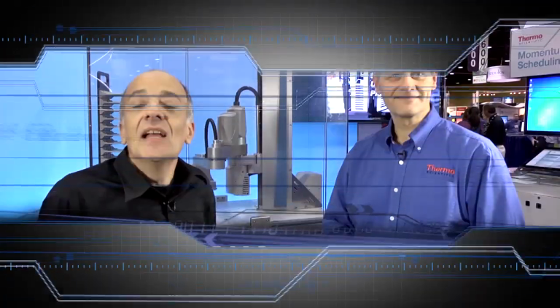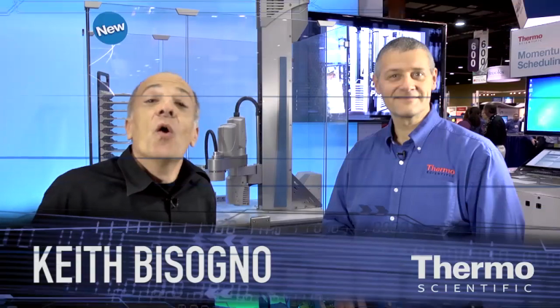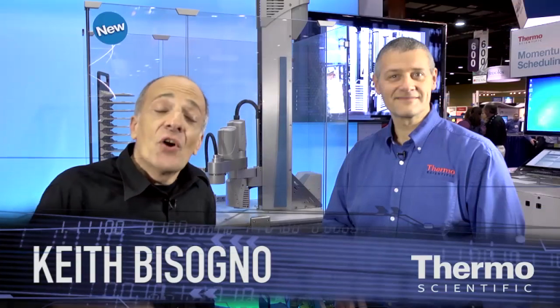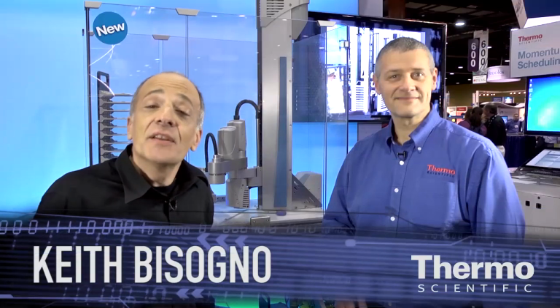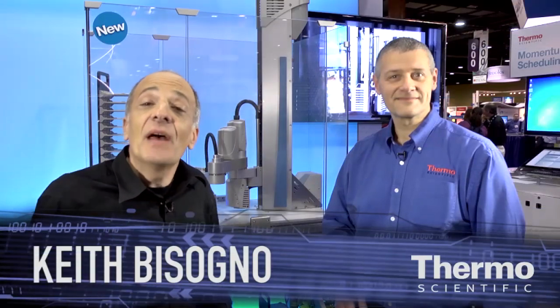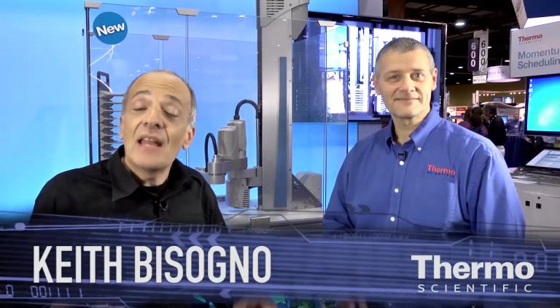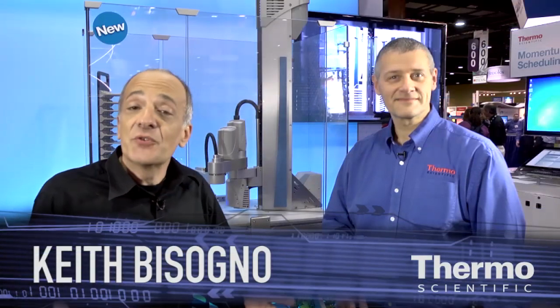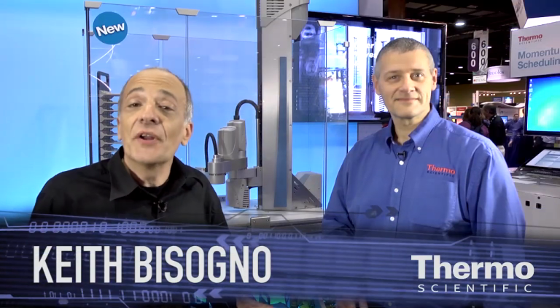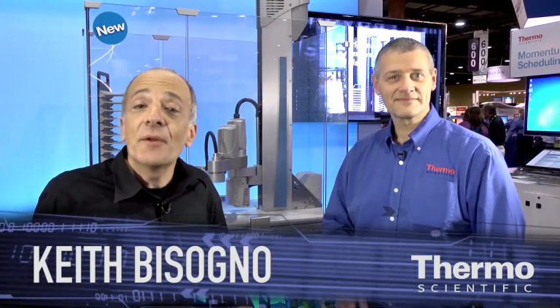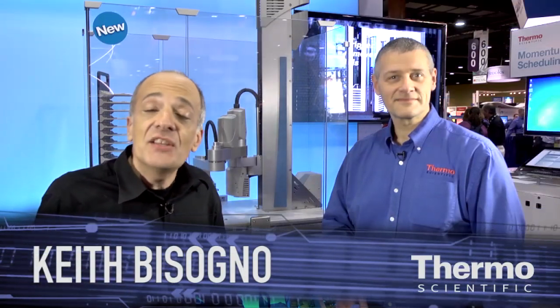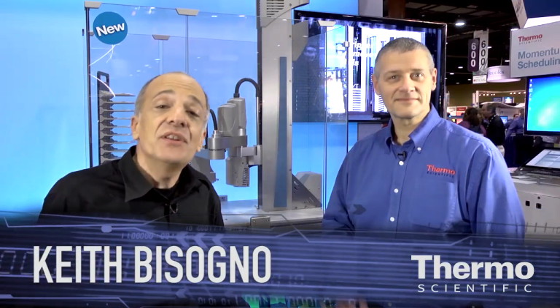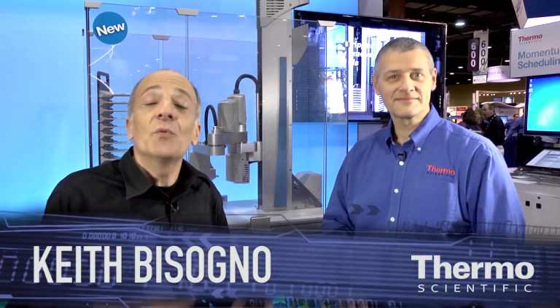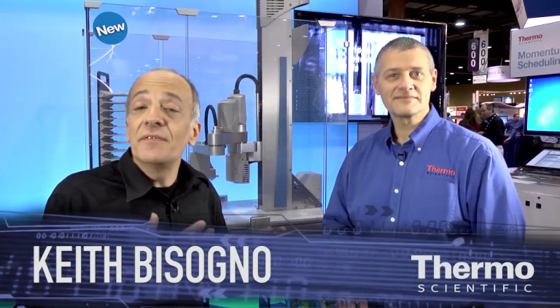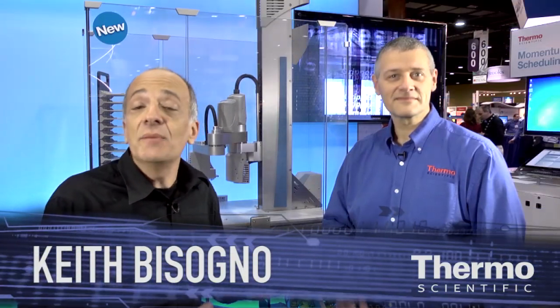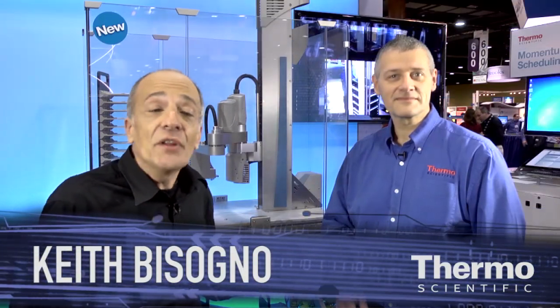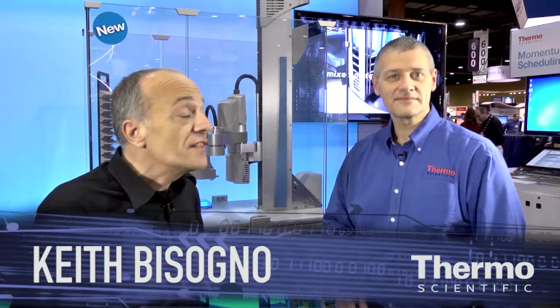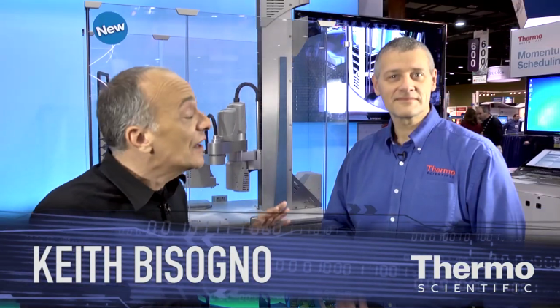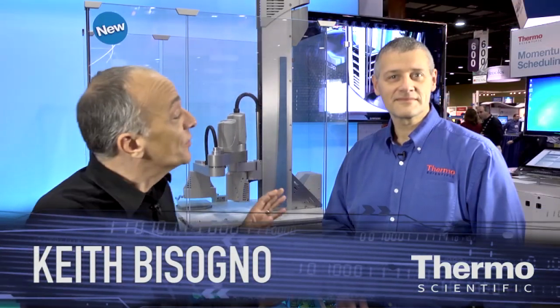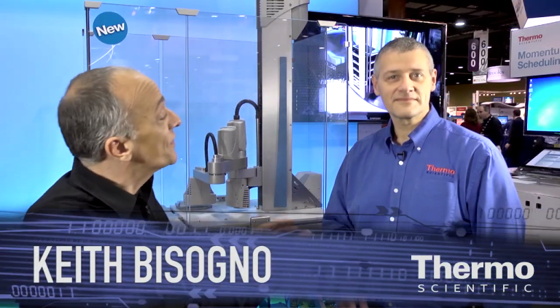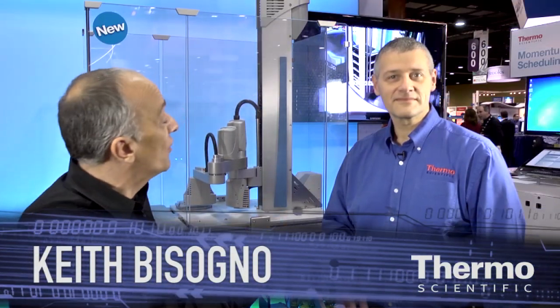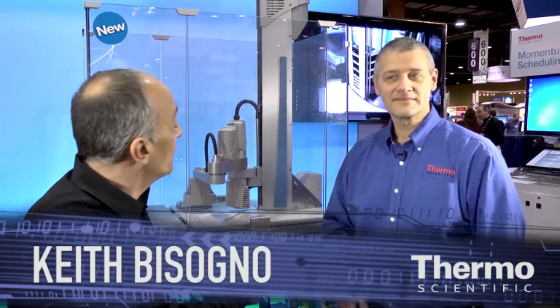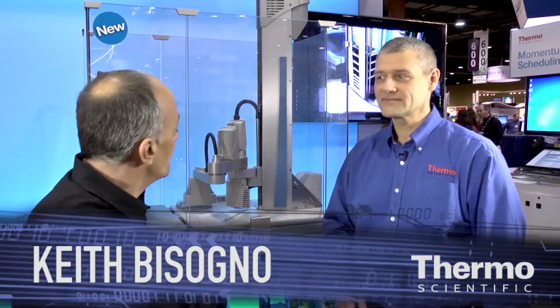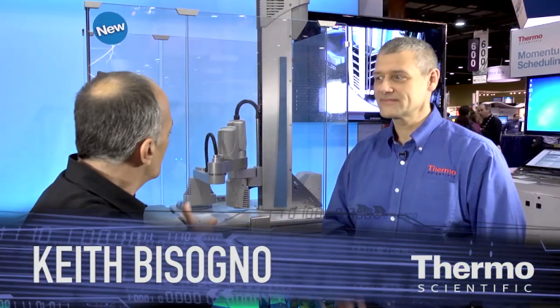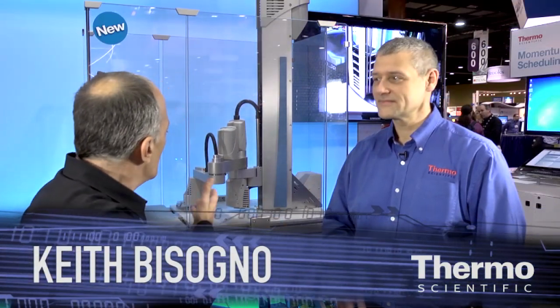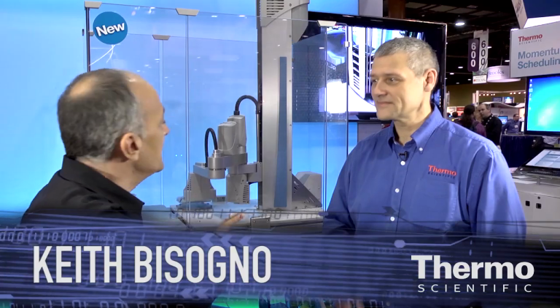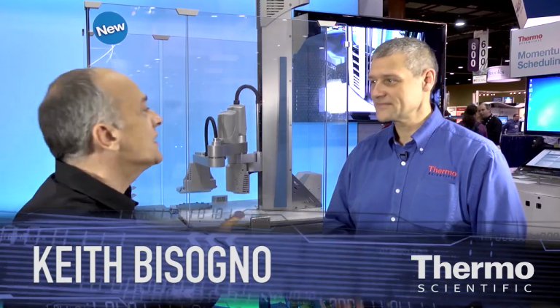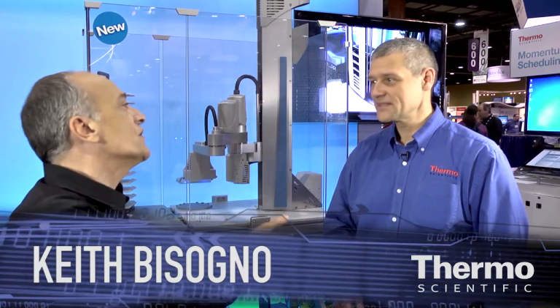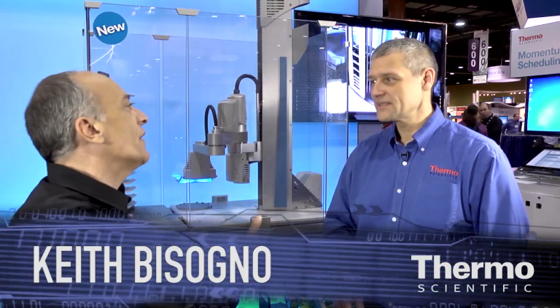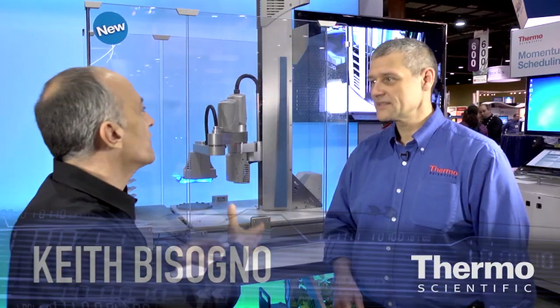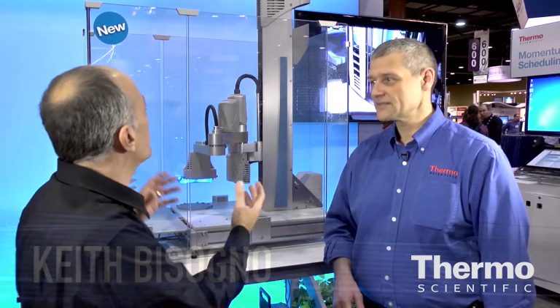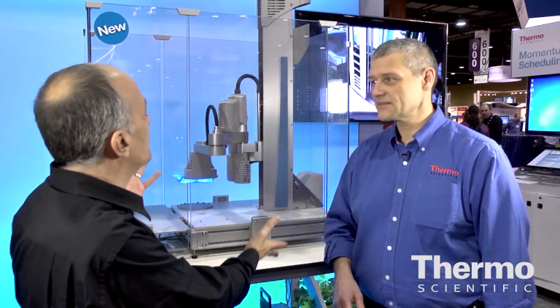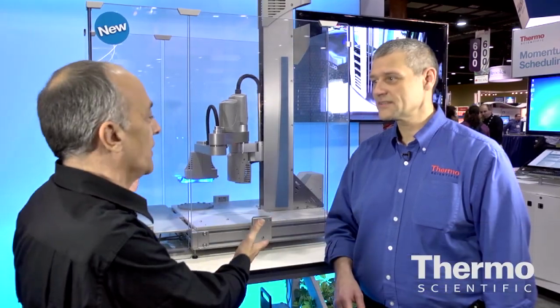We're talking about laboratory automation with Dean Mulek. He's an expert in this area of the business. Dean, tell us about this great unit.